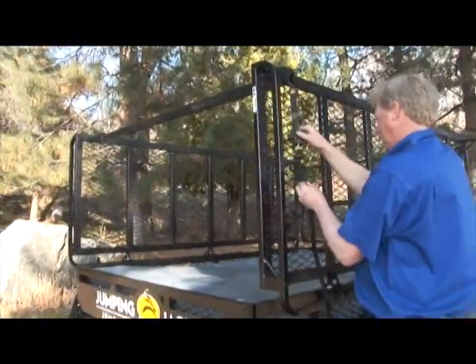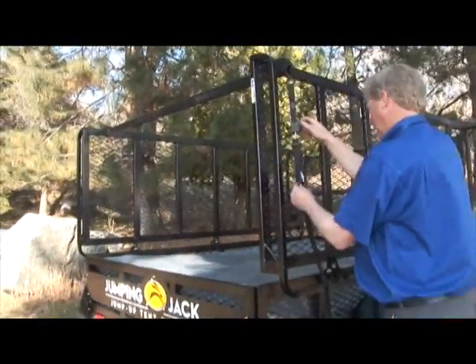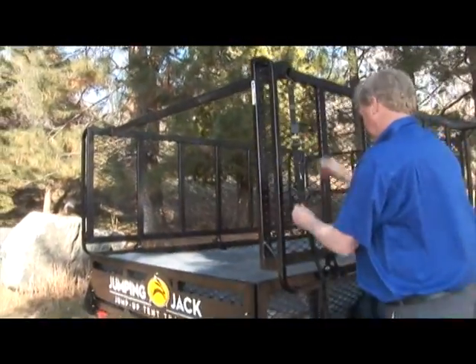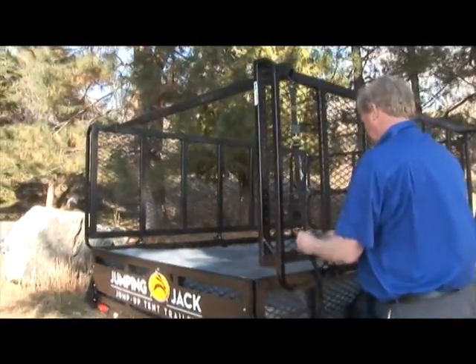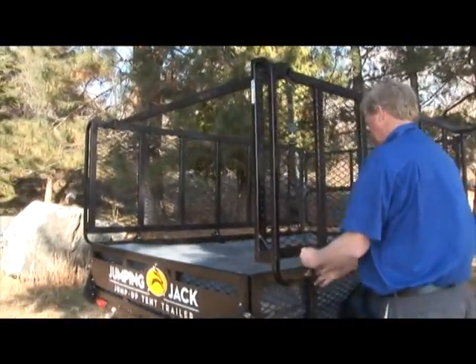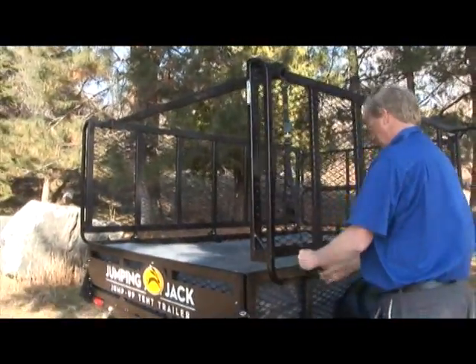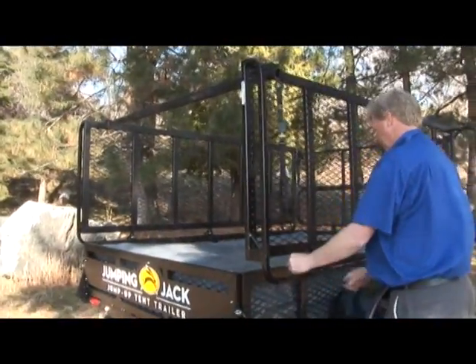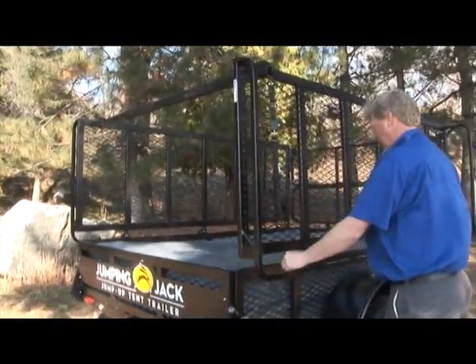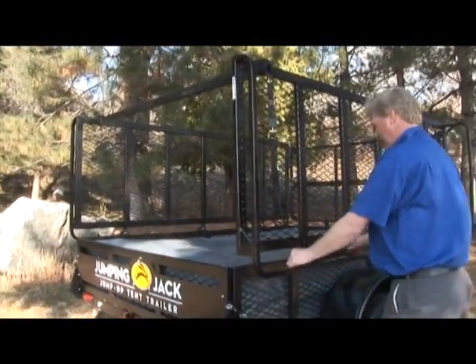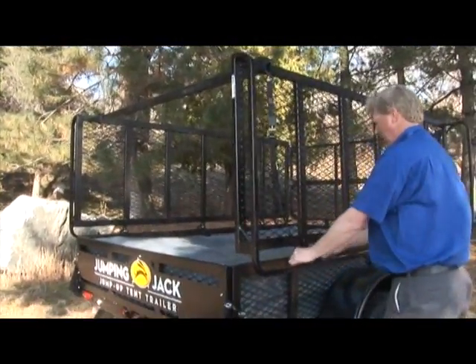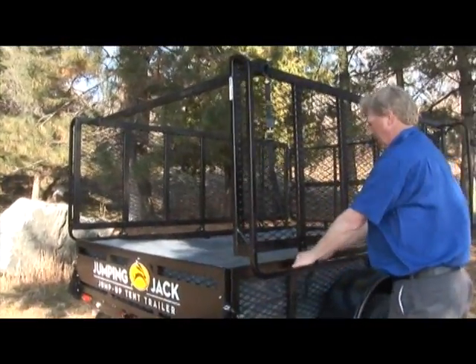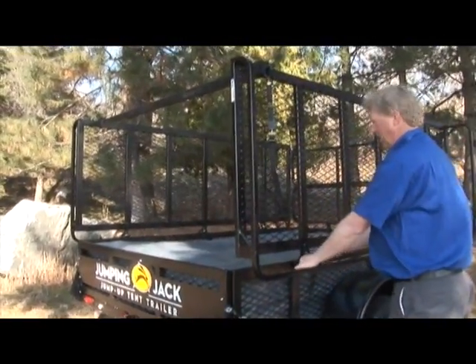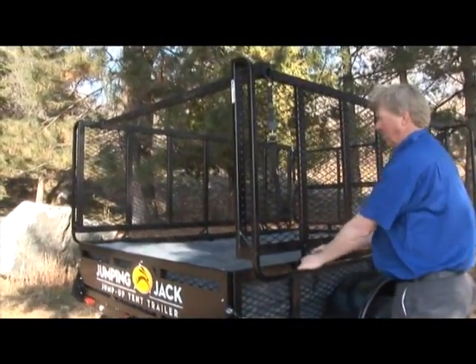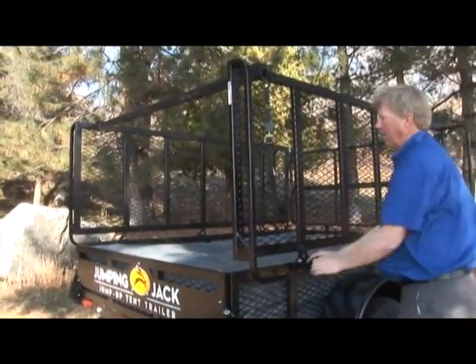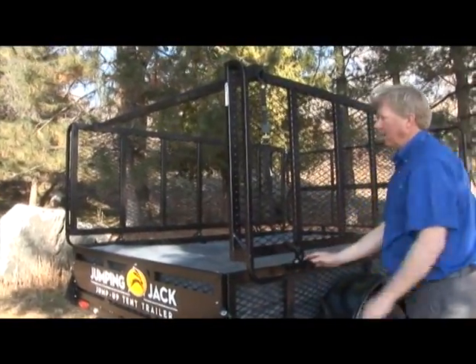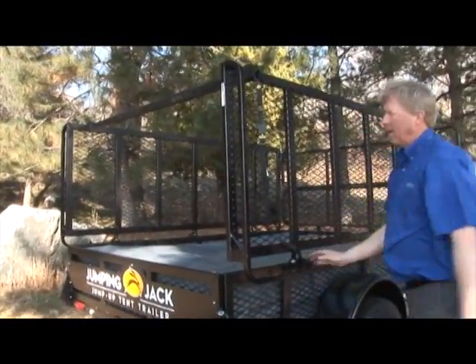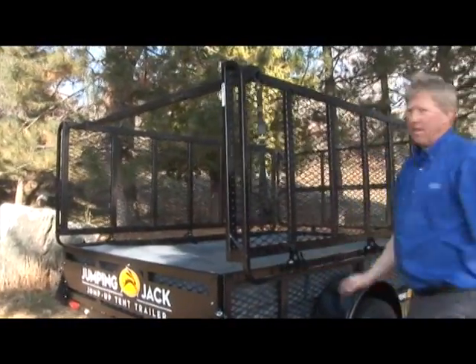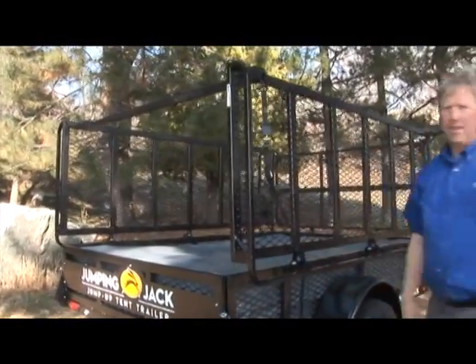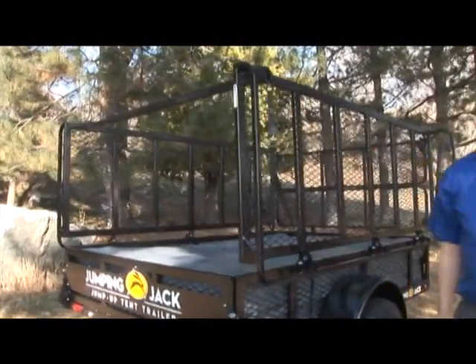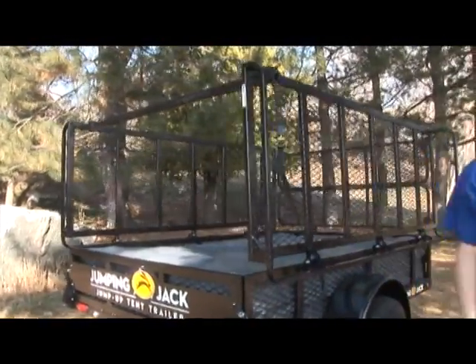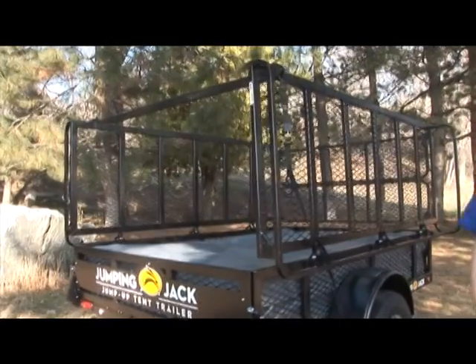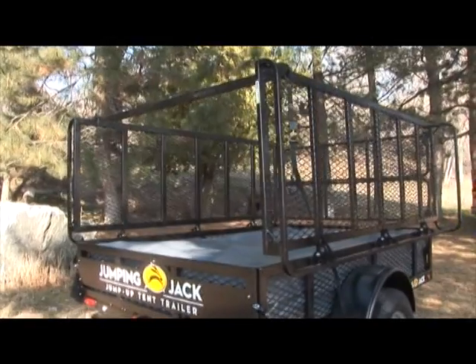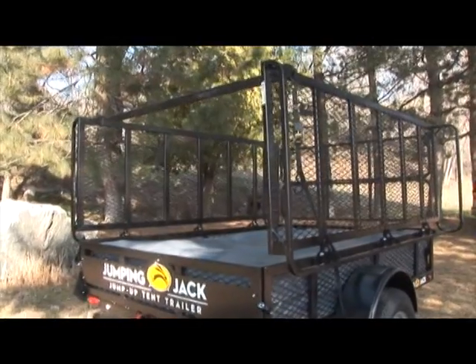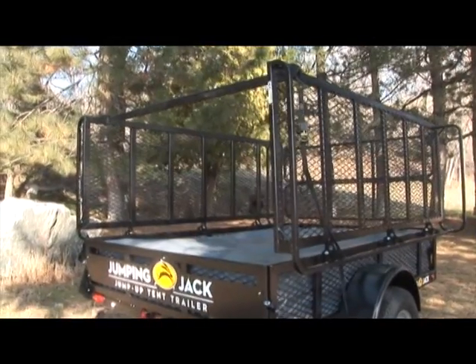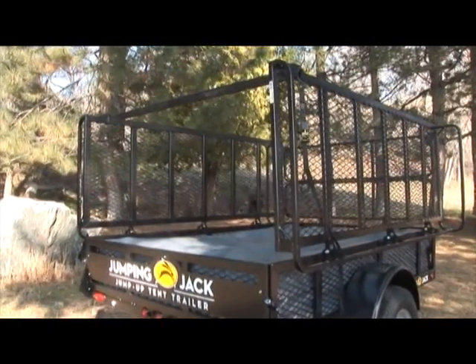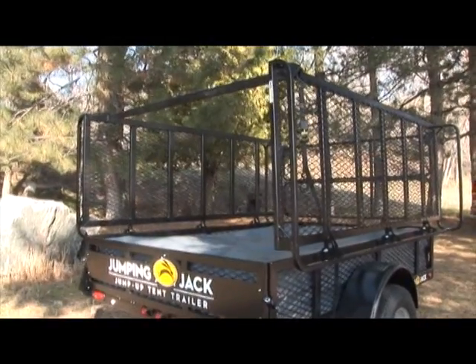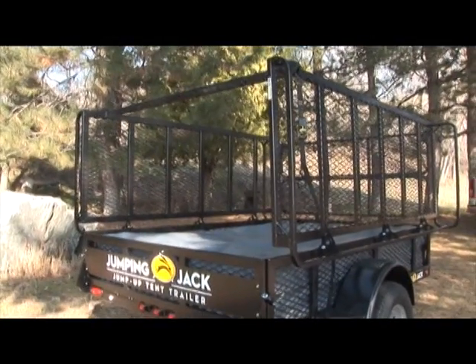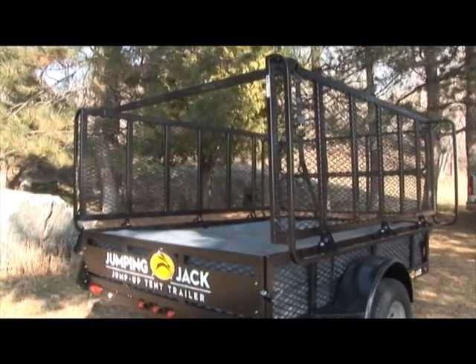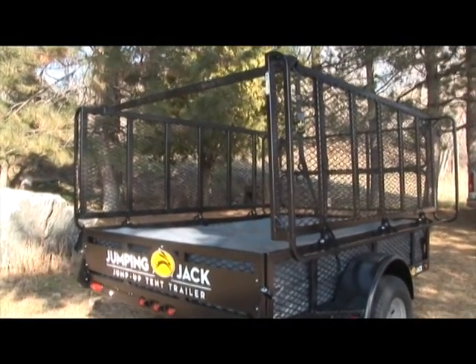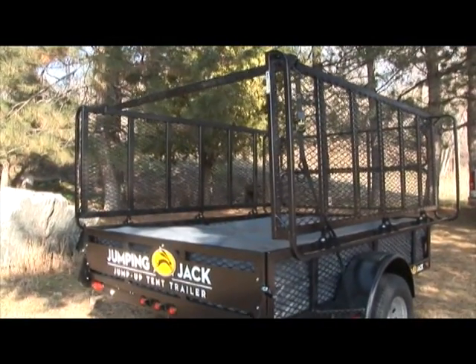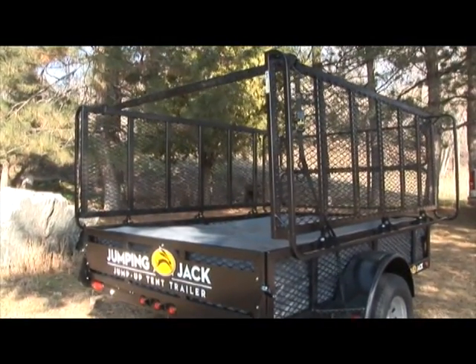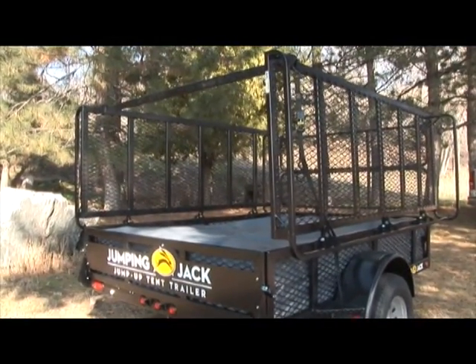Make sure to secure your watercraft and check all ratchet straps before travel. Two ratchet straps are included.